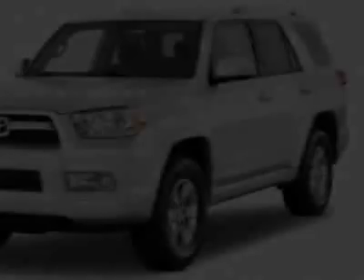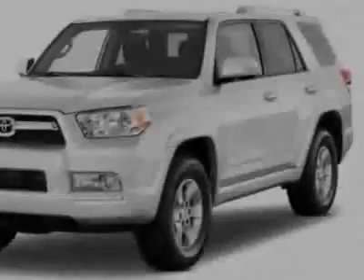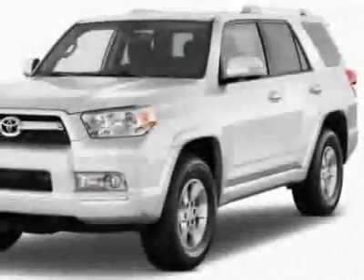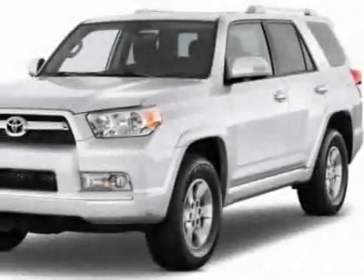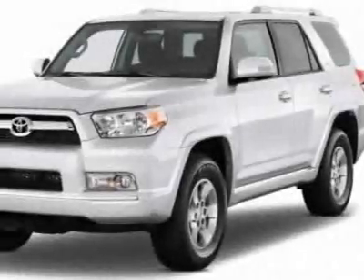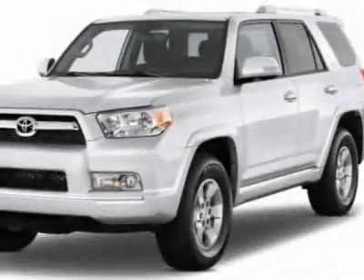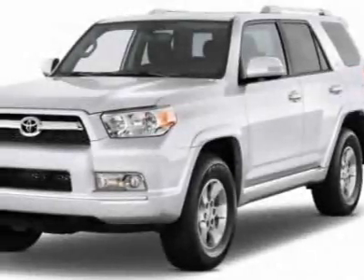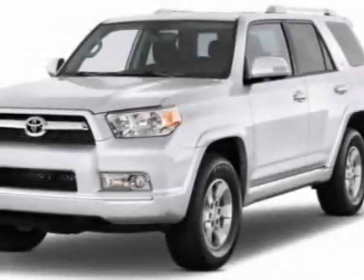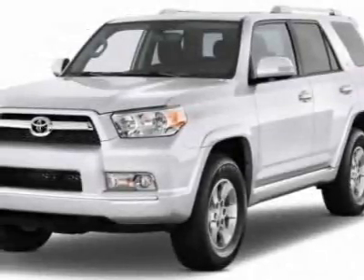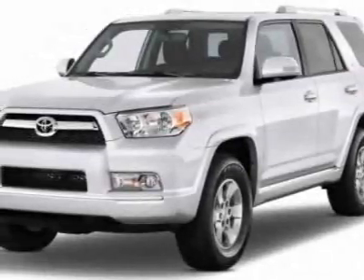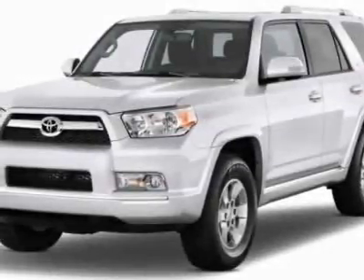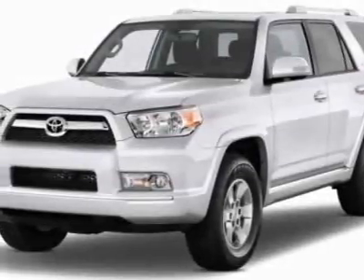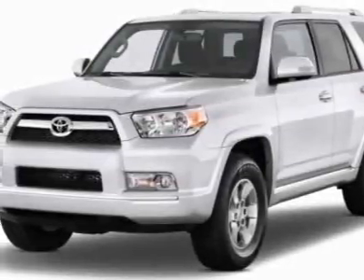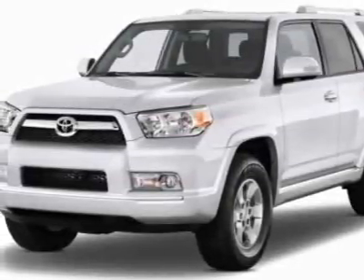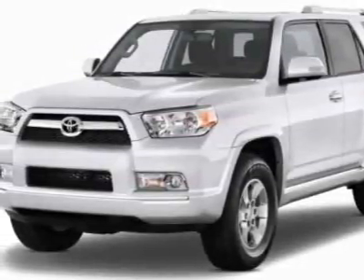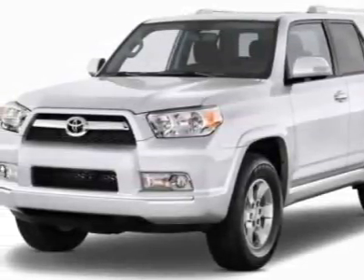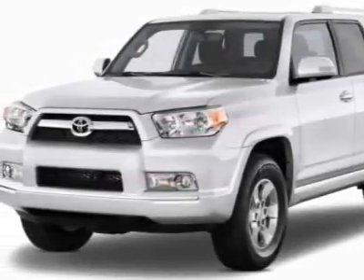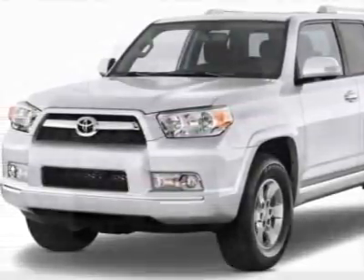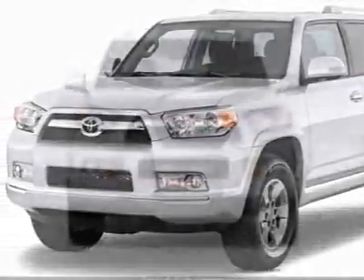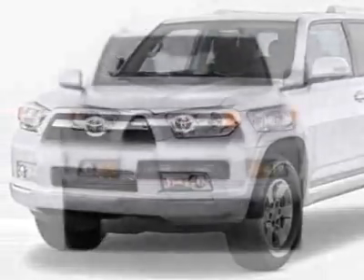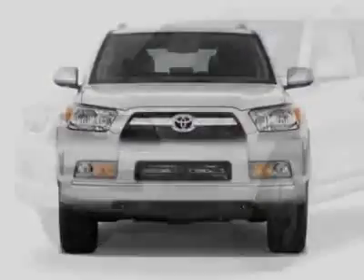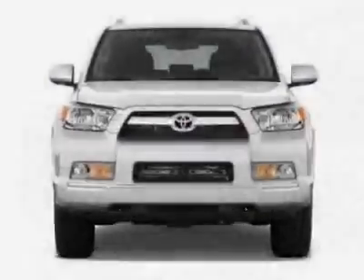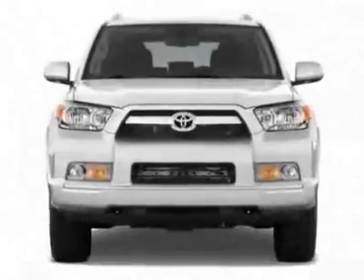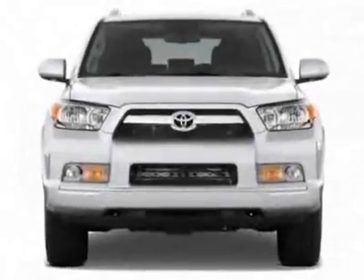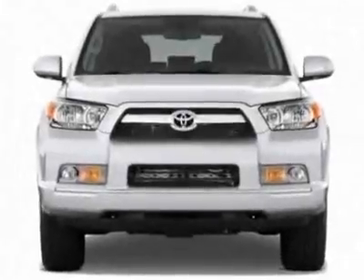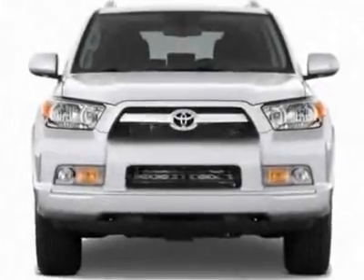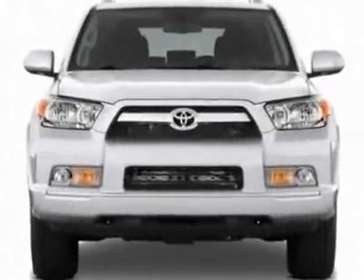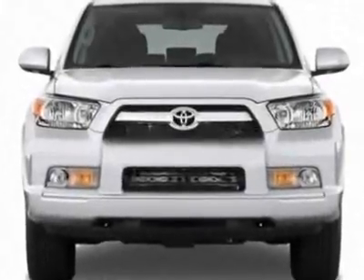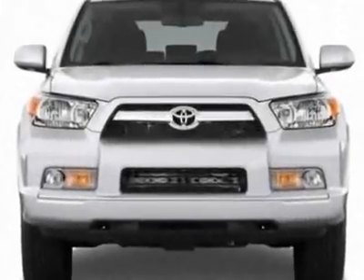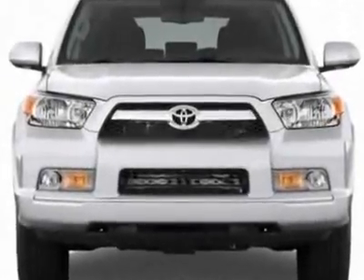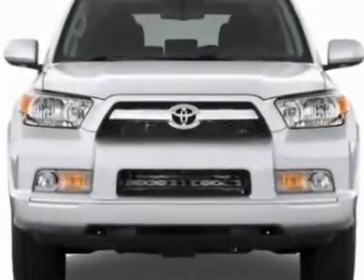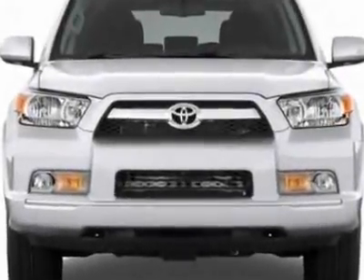Look at this new 2011 Toyota 4Runner. For your protection, this vehicle has a full factory warranty.